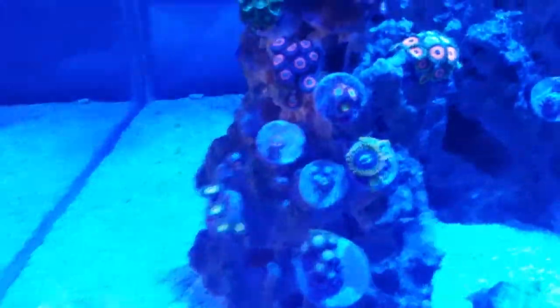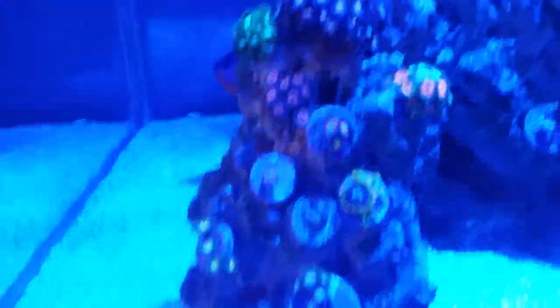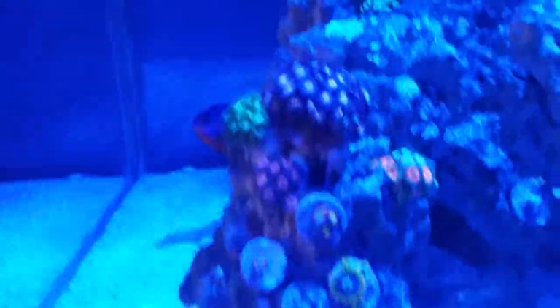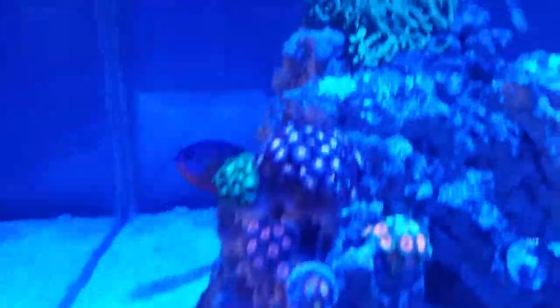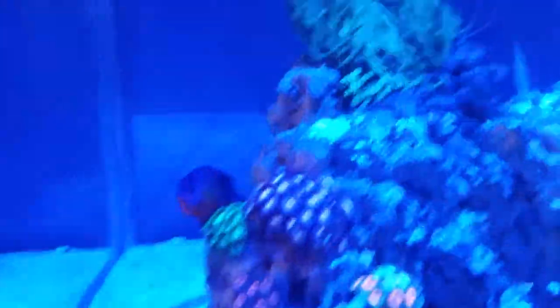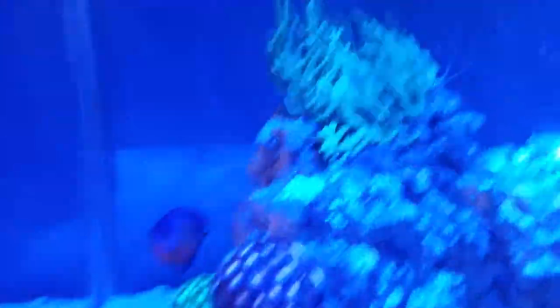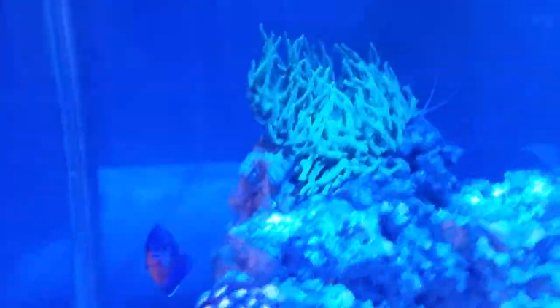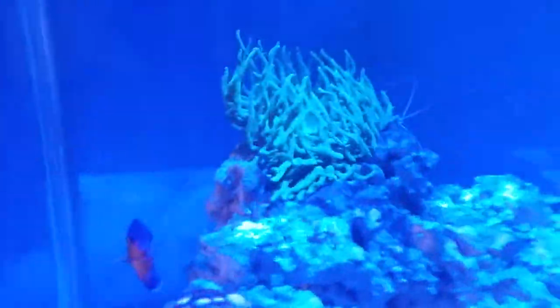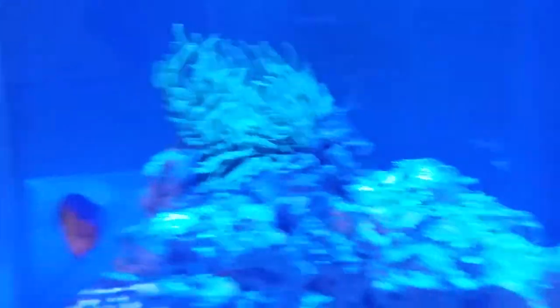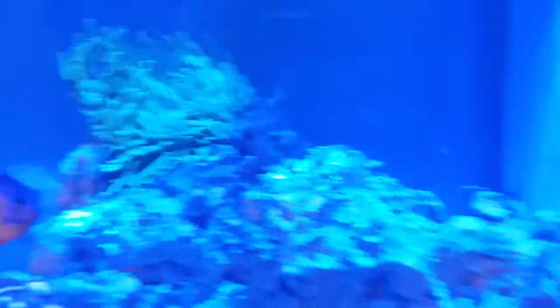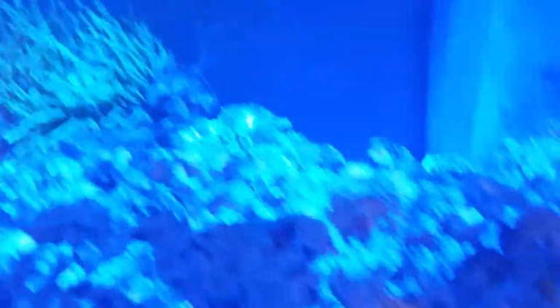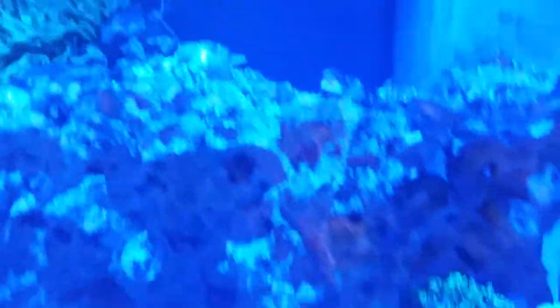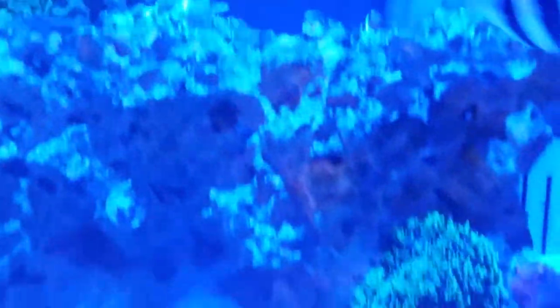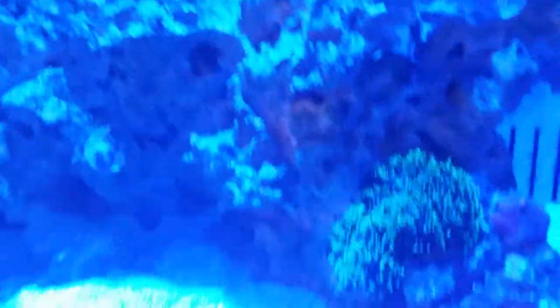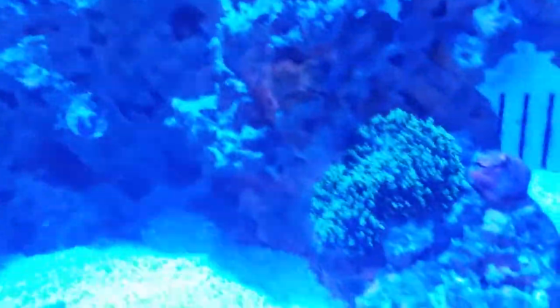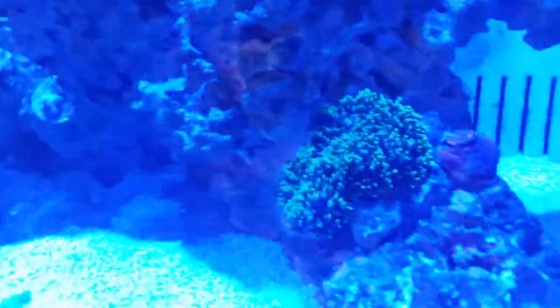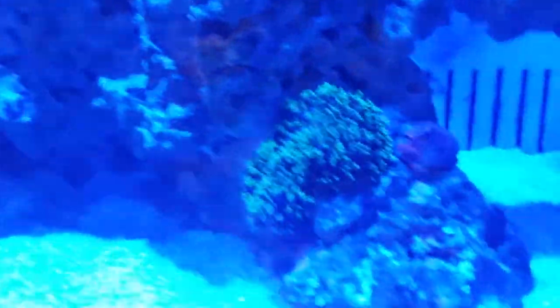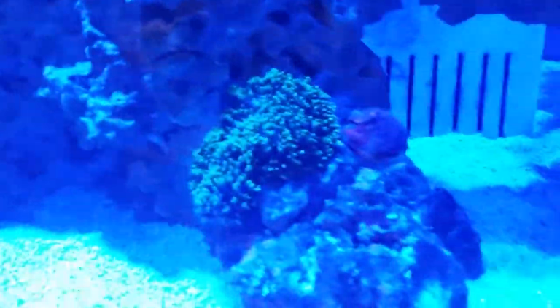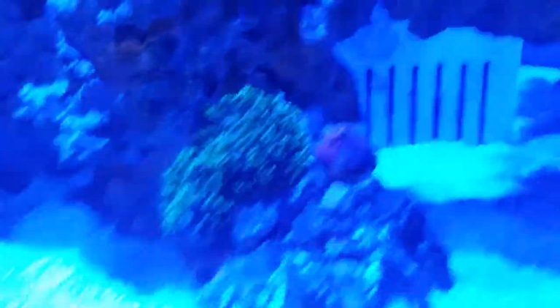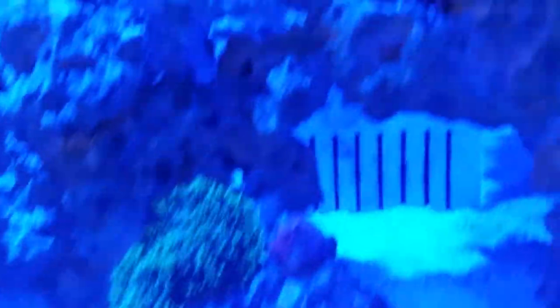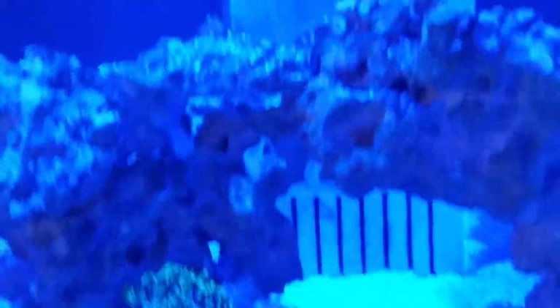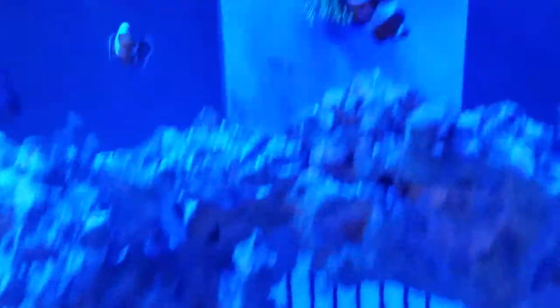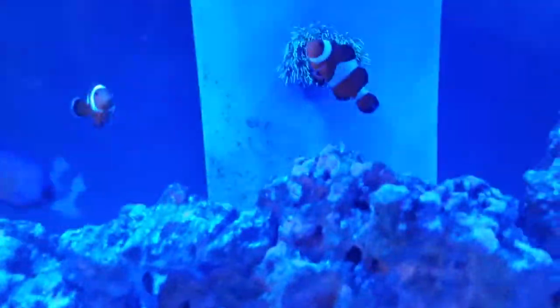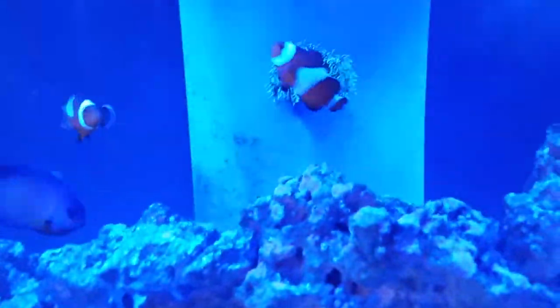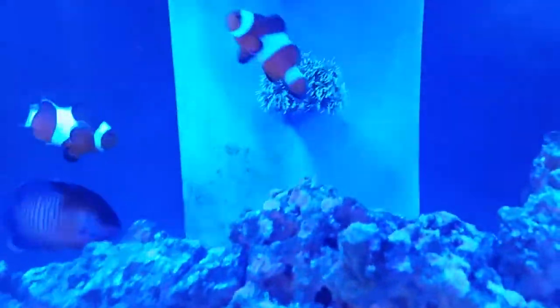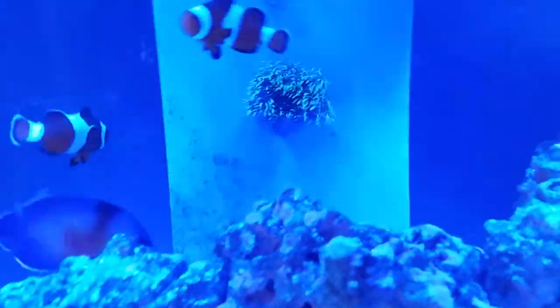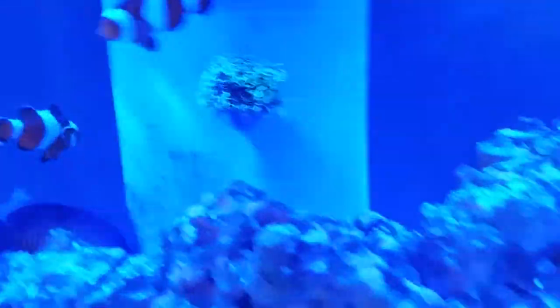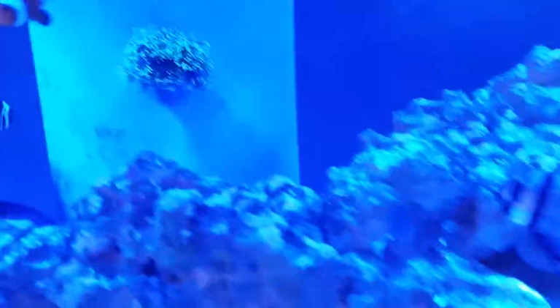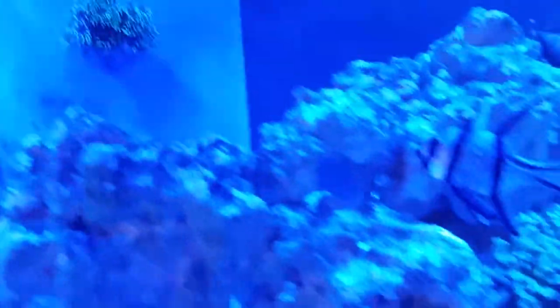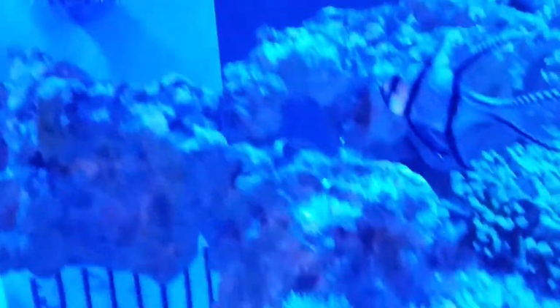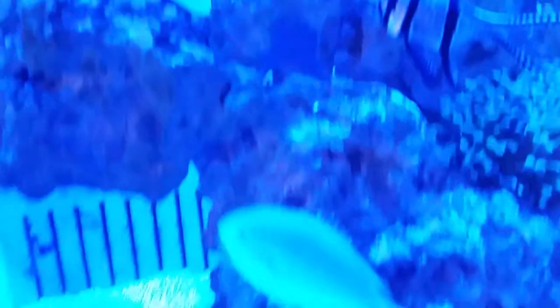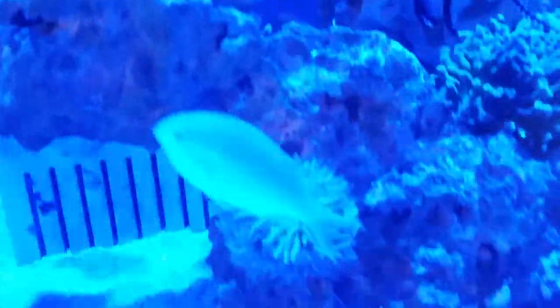And you can tell the difference — look at that without the filter, it looks awful.